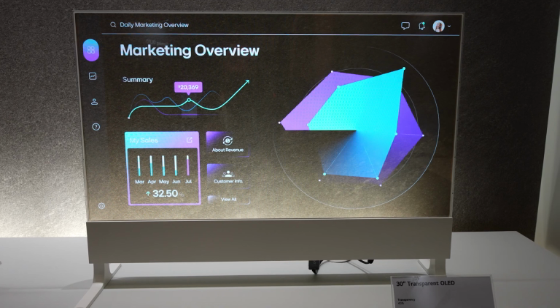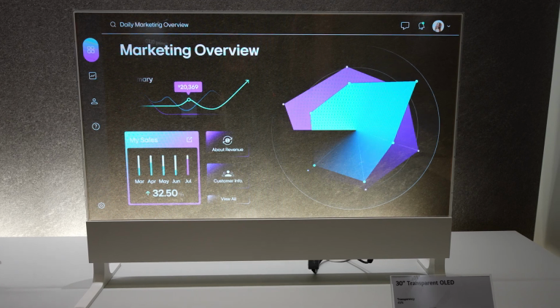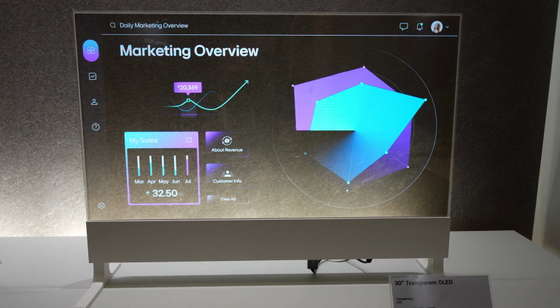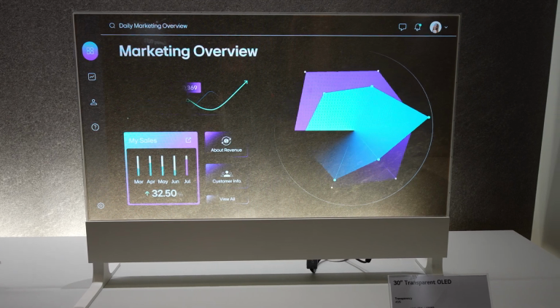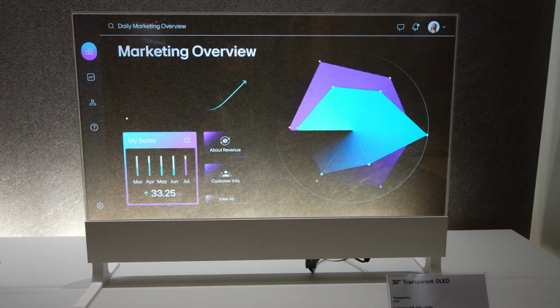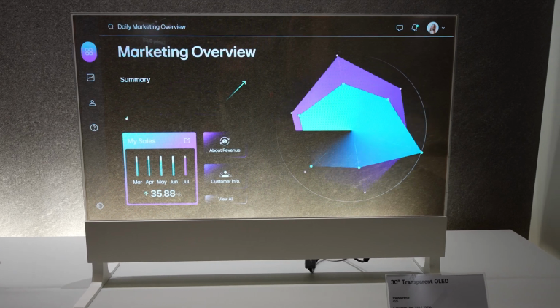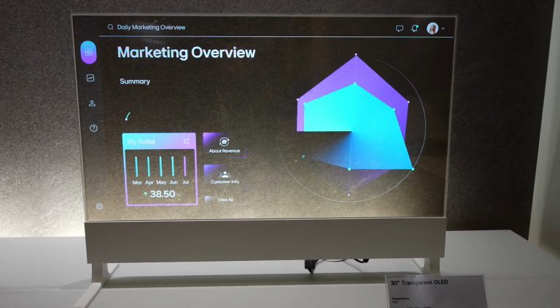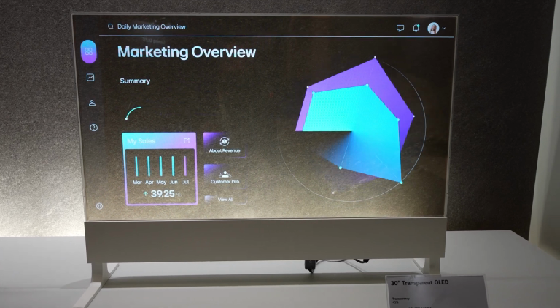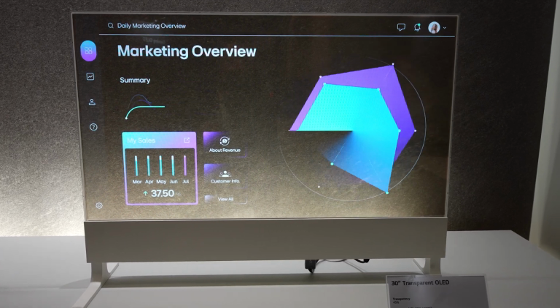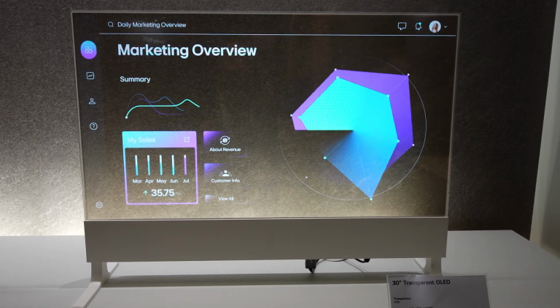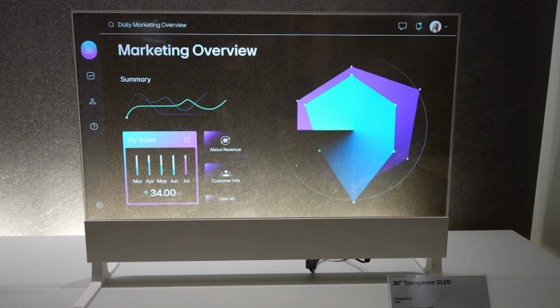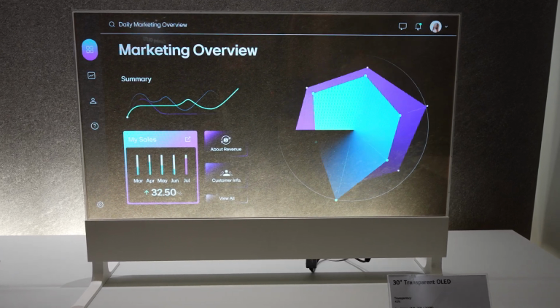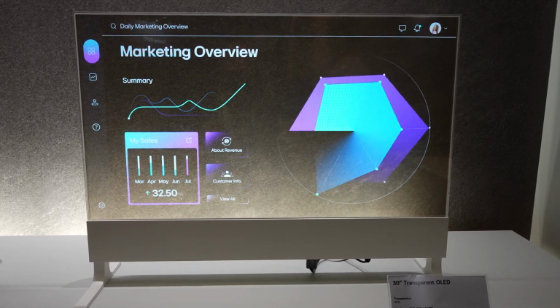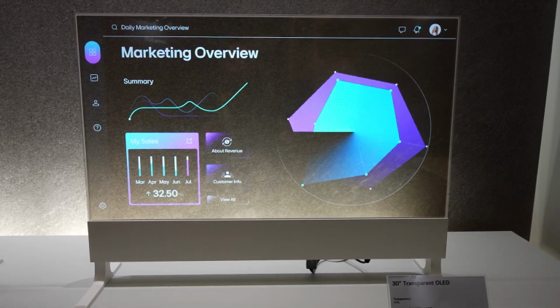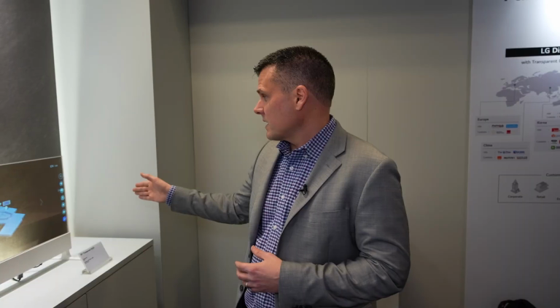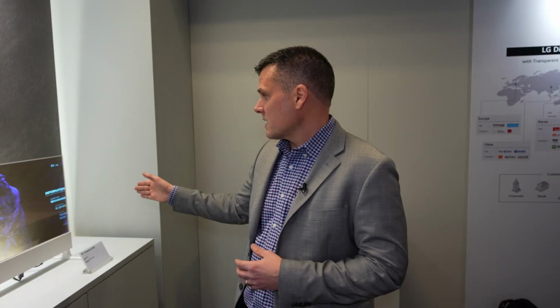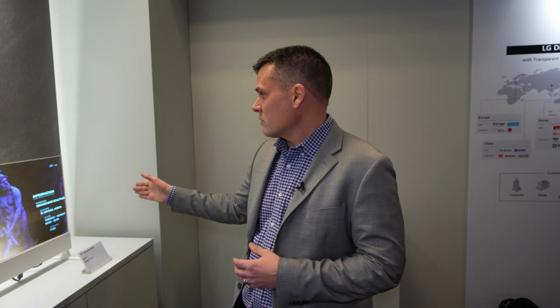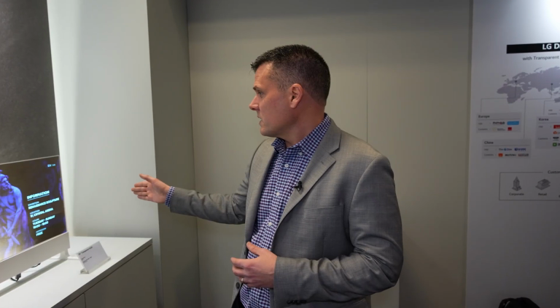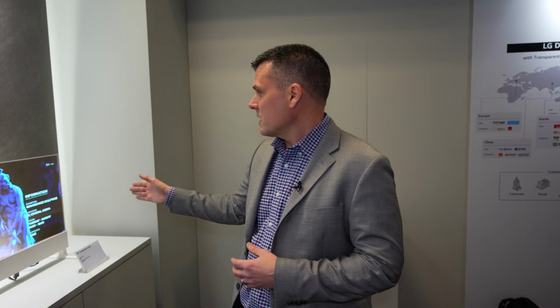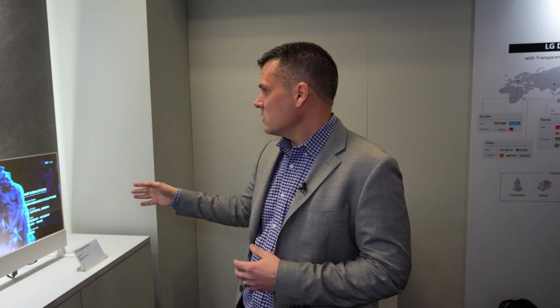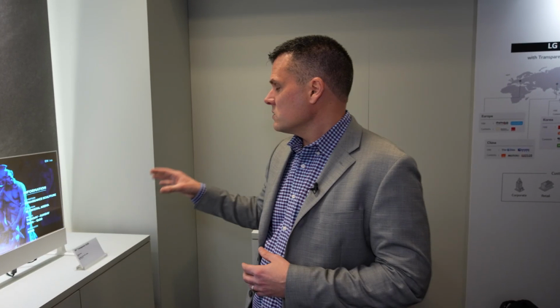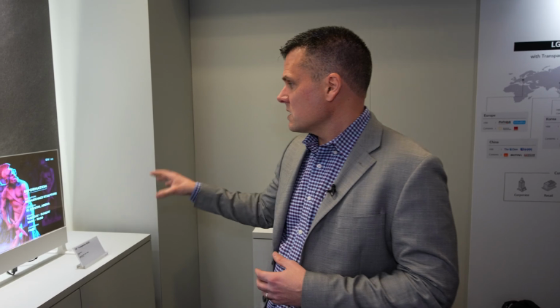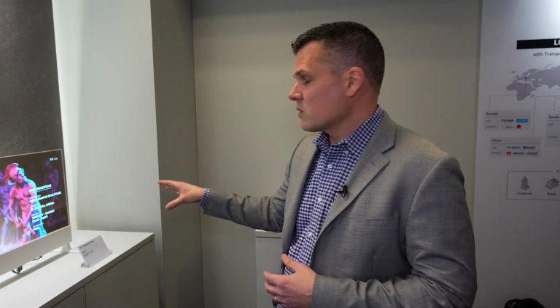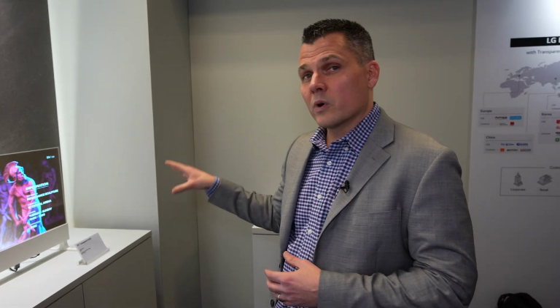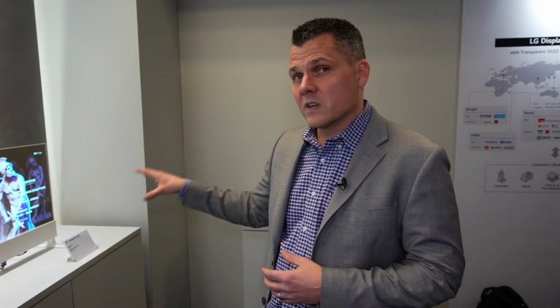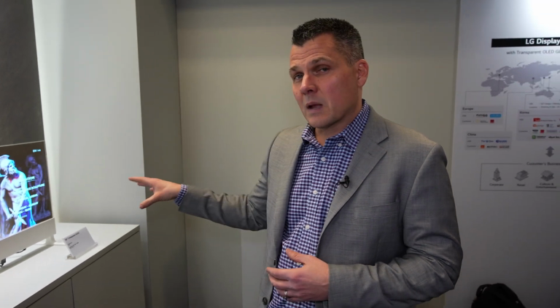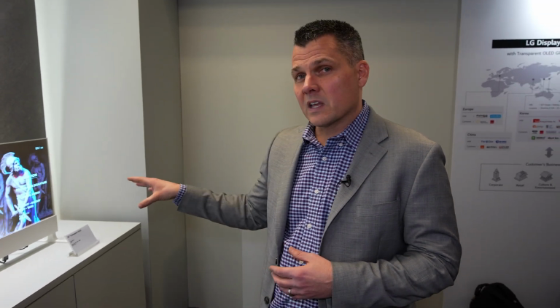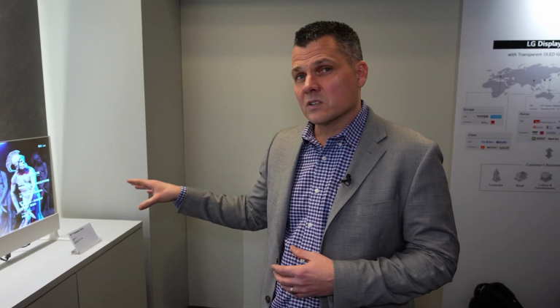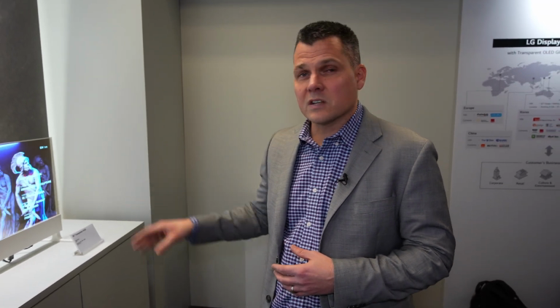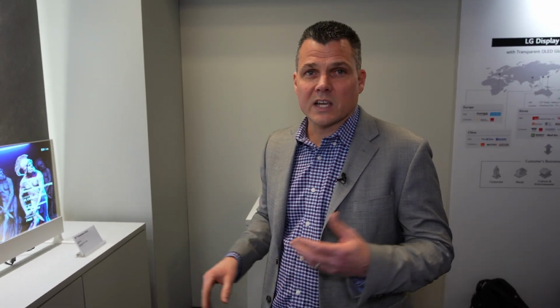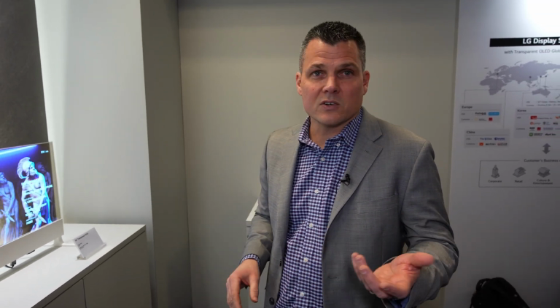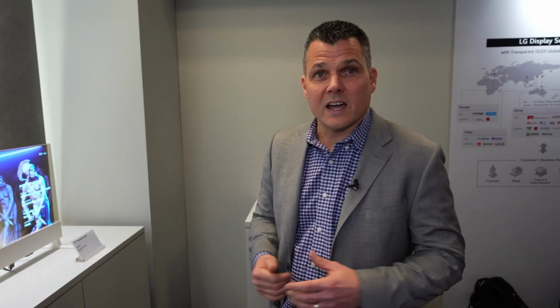And last but not least, we have a 30-inch transparent OLED on the right-hand side over here, and you can use this for productivity applications and checking your stocks.